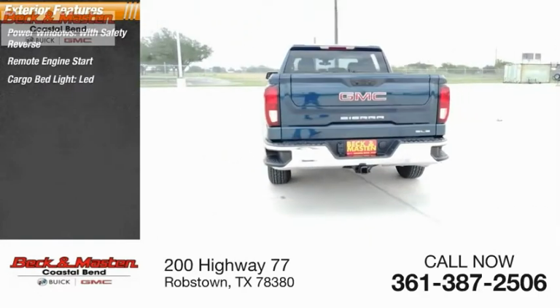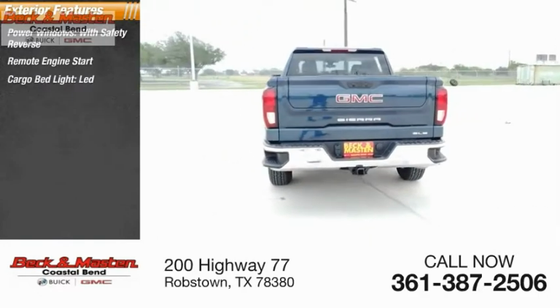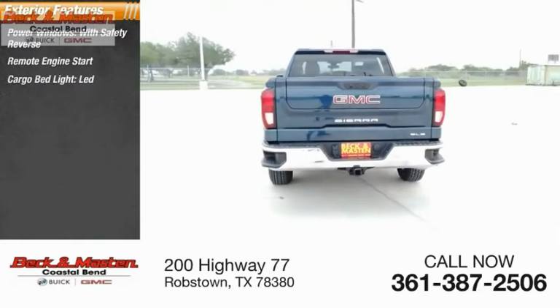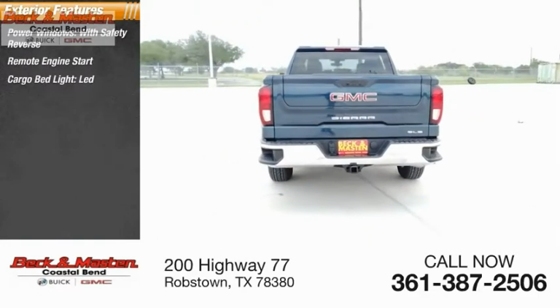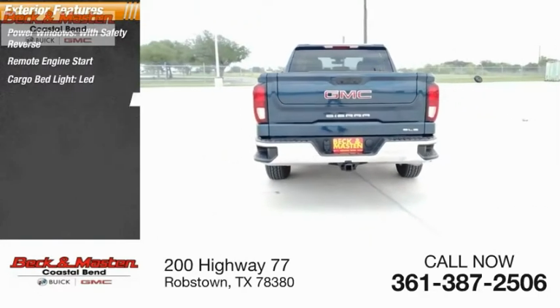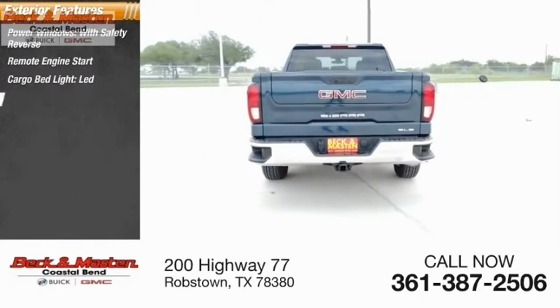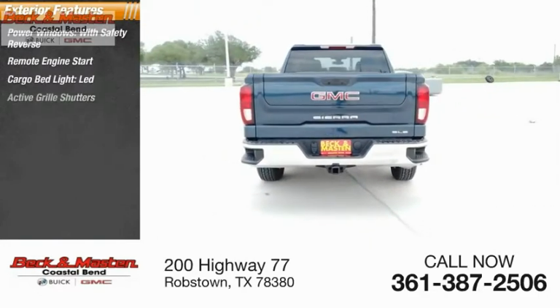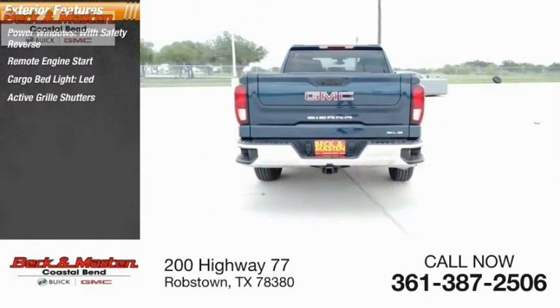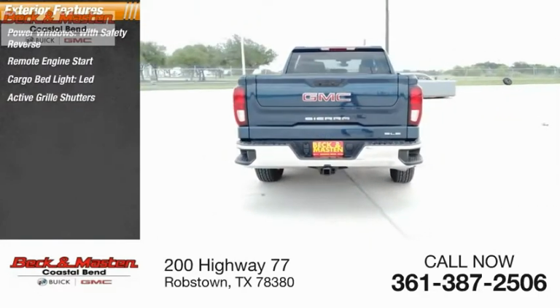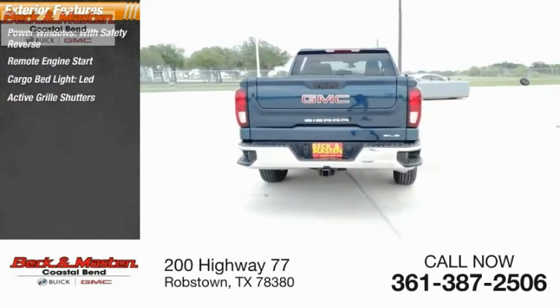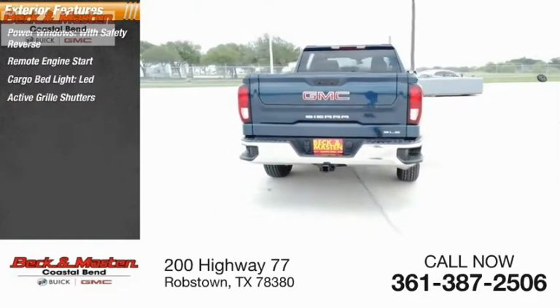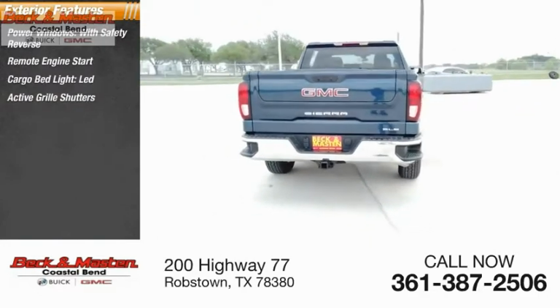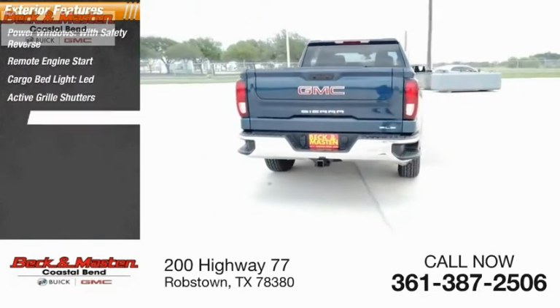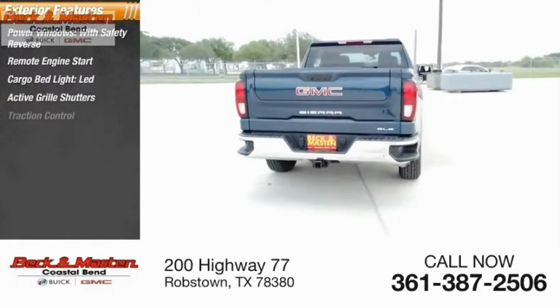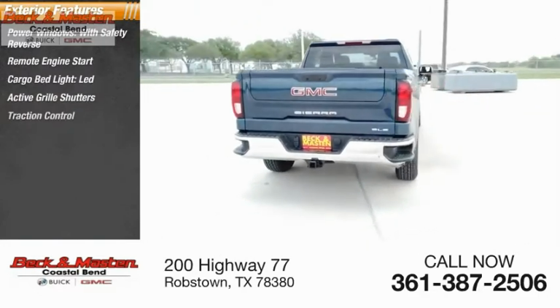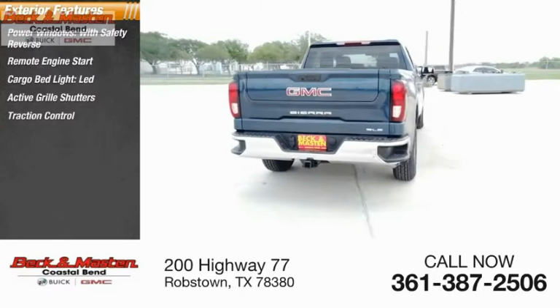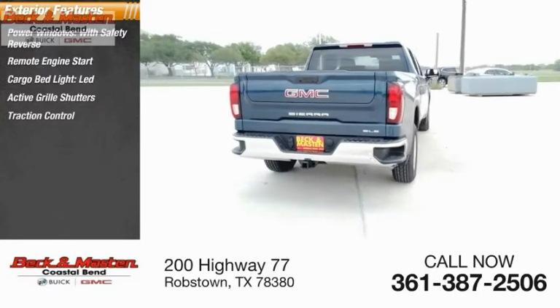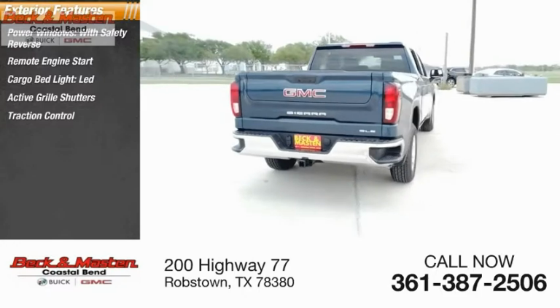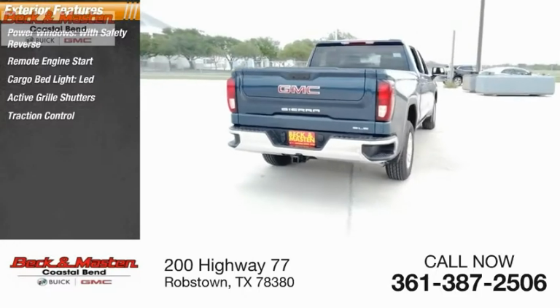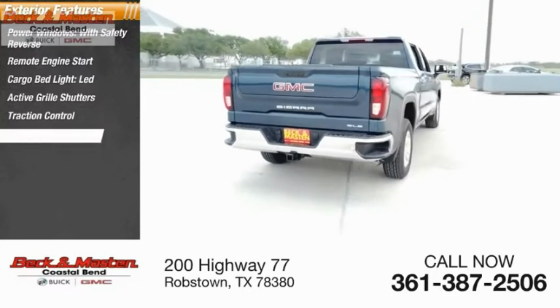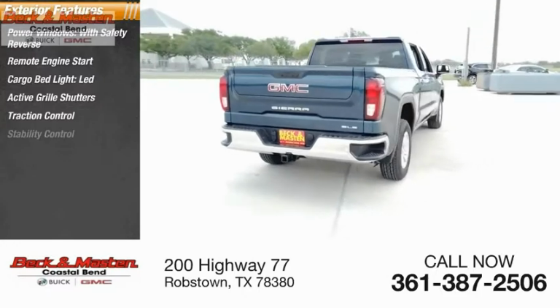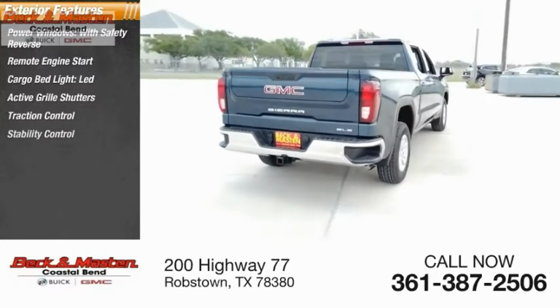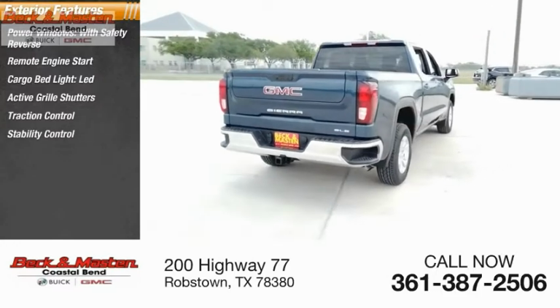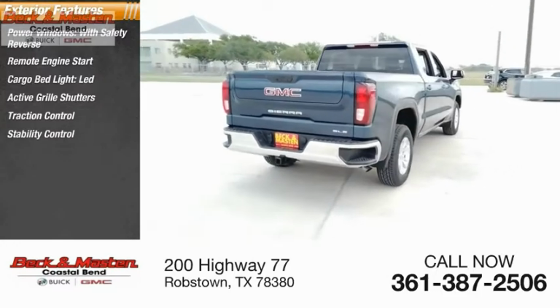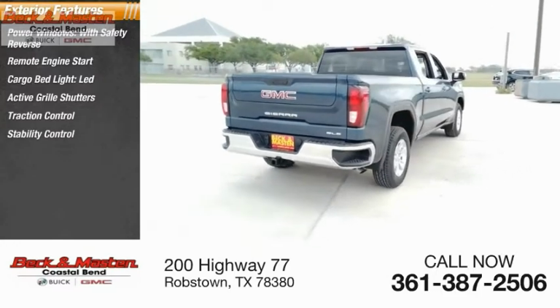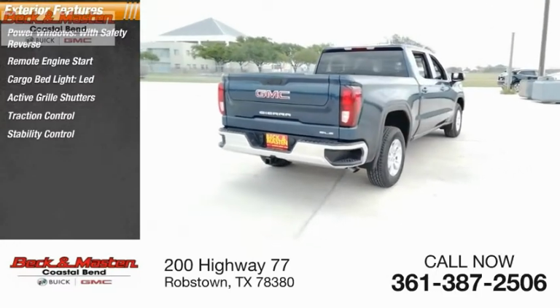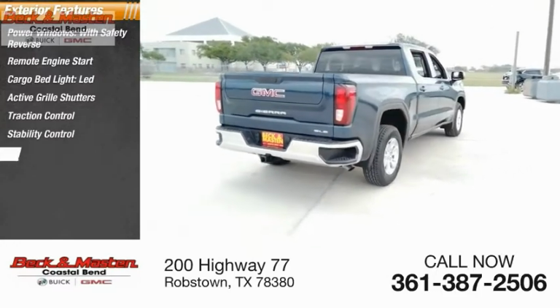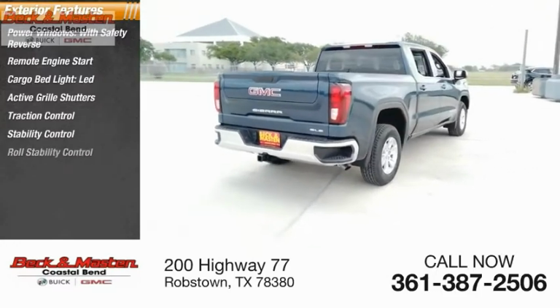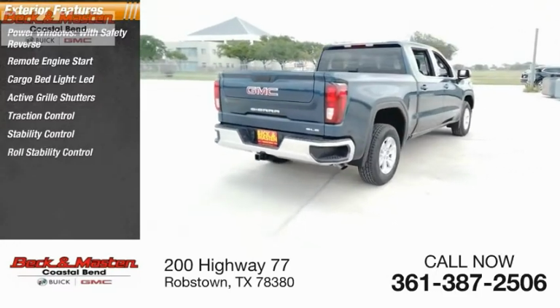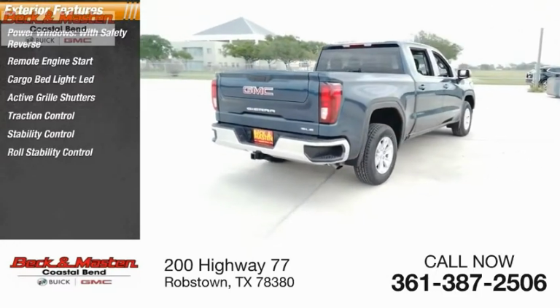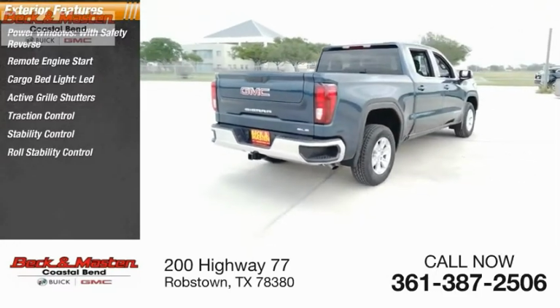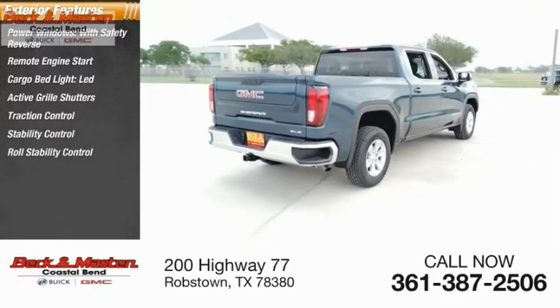Active grille shutters, traction control, stability control, and roll stability control.